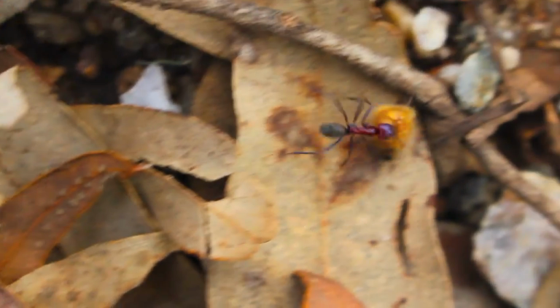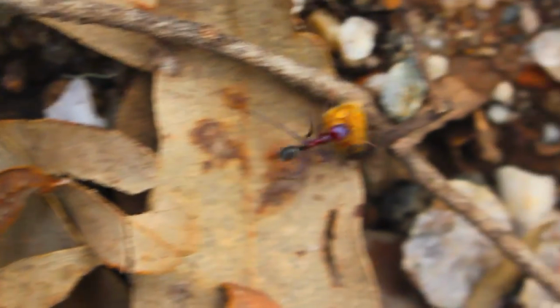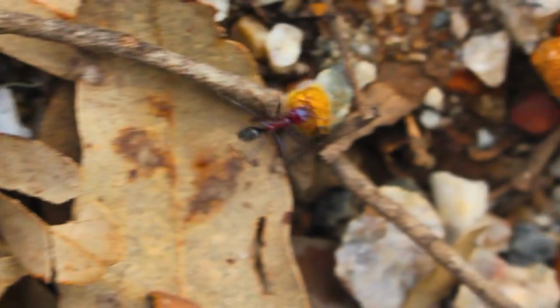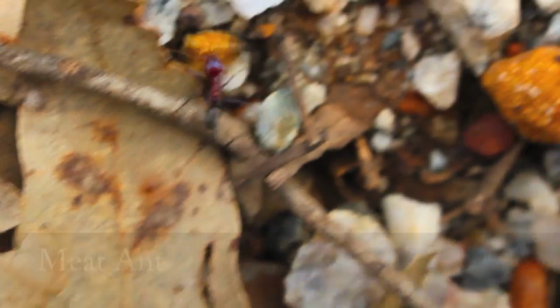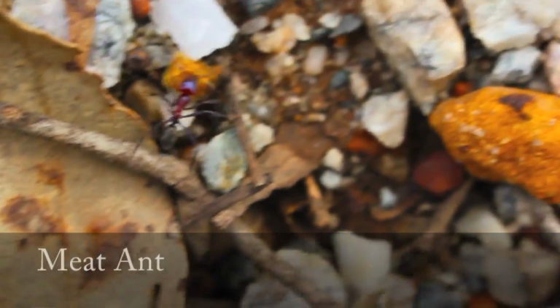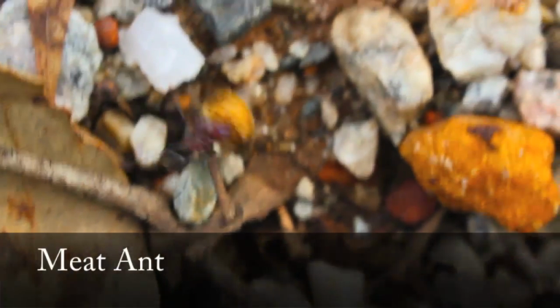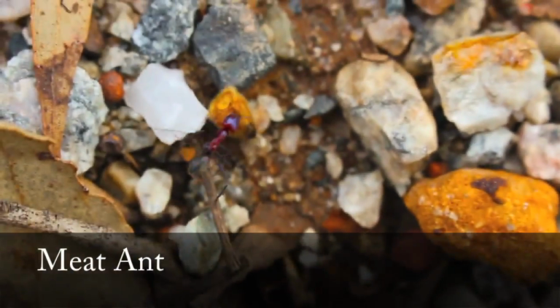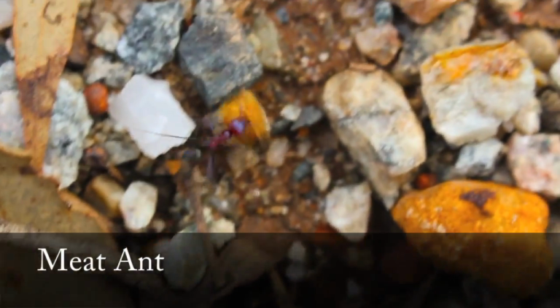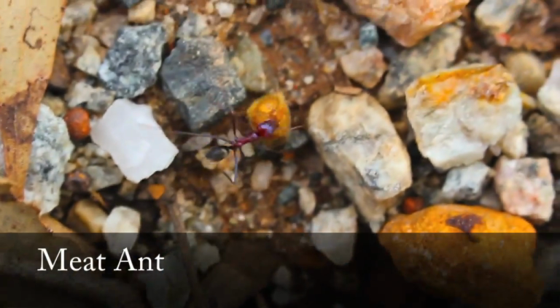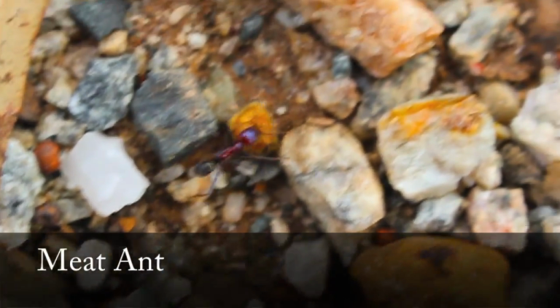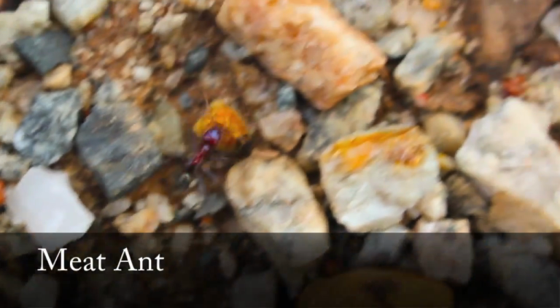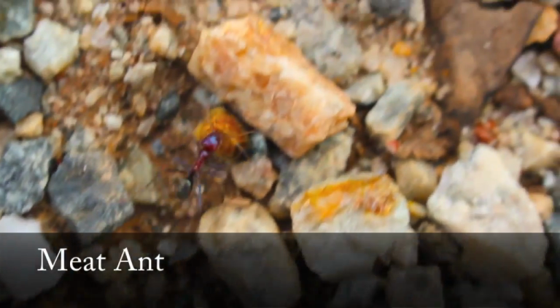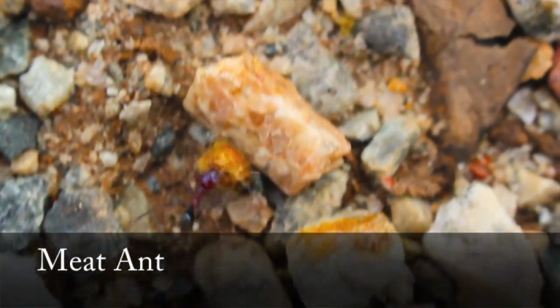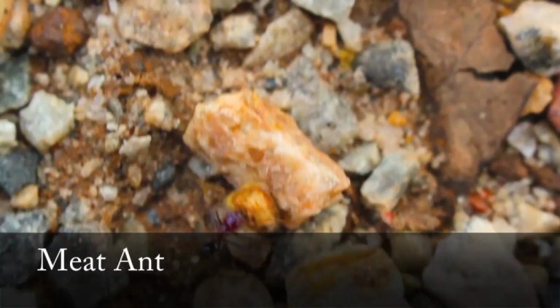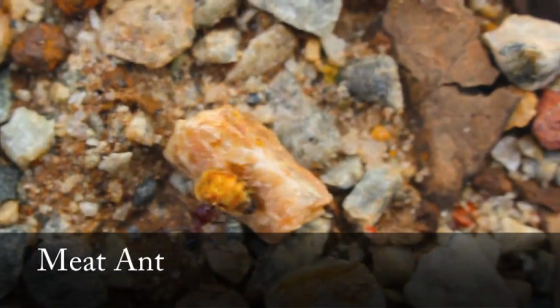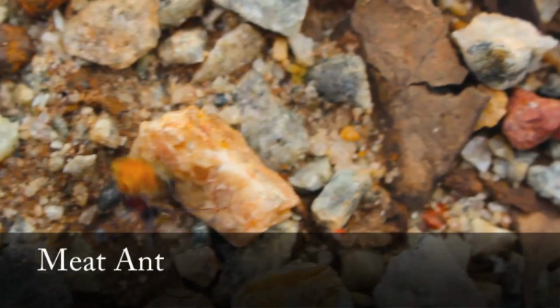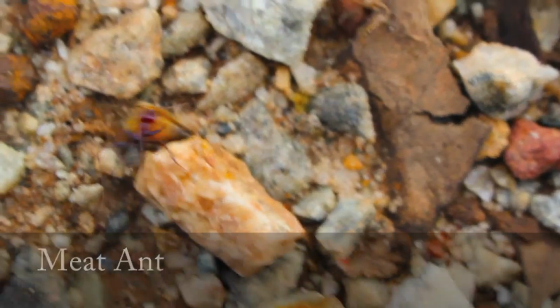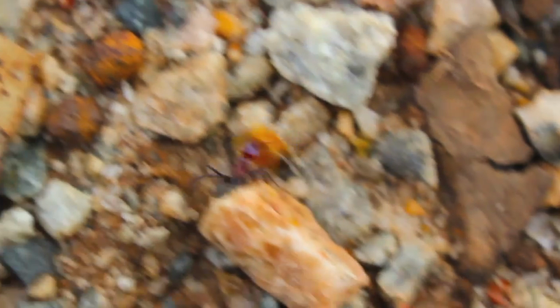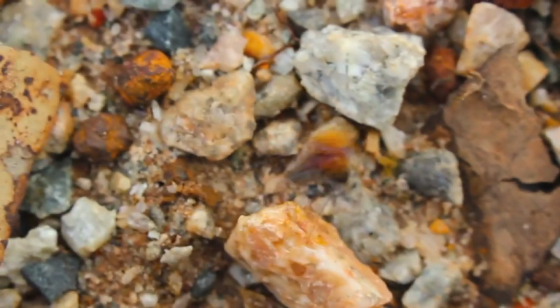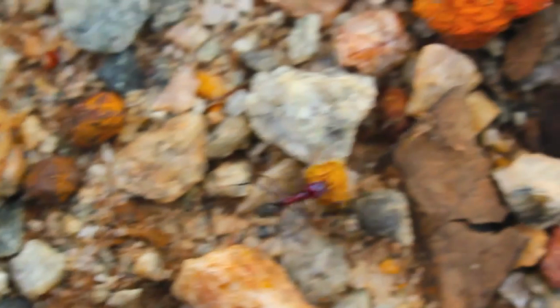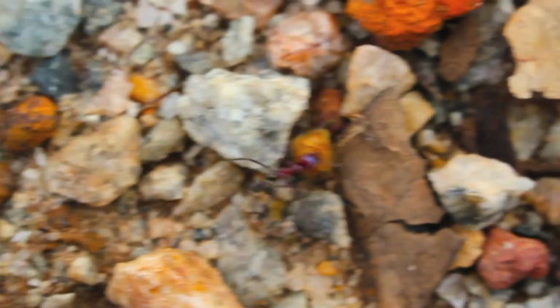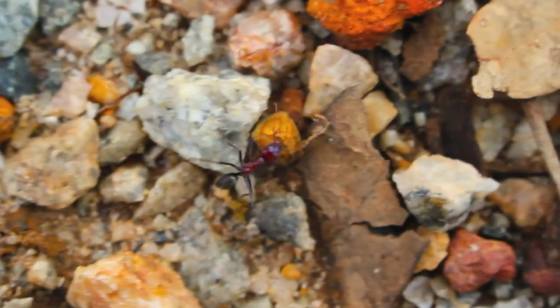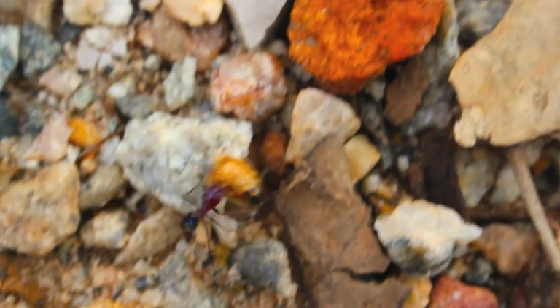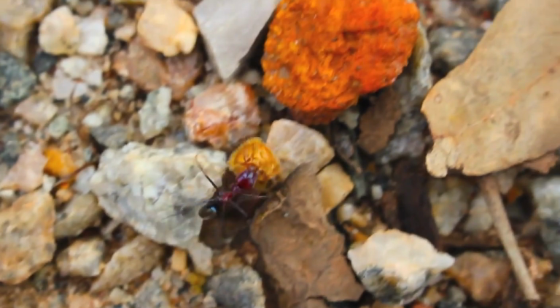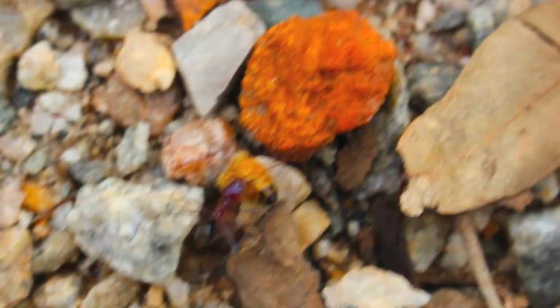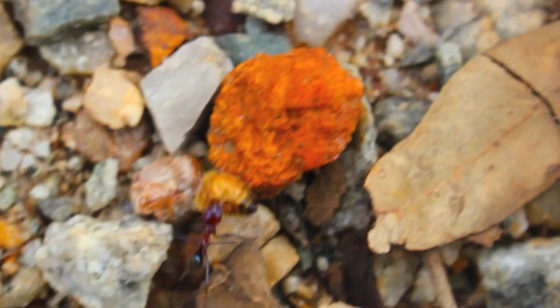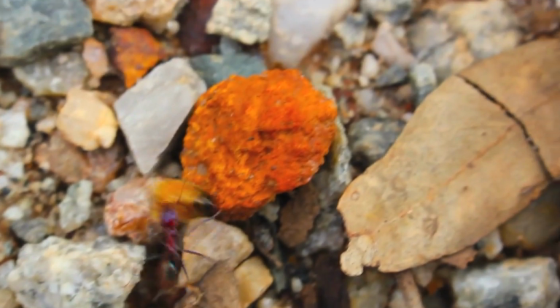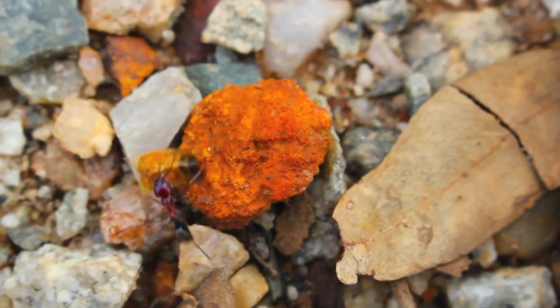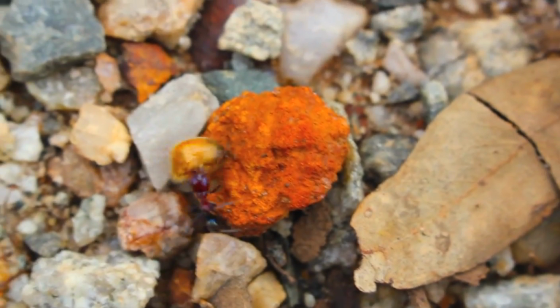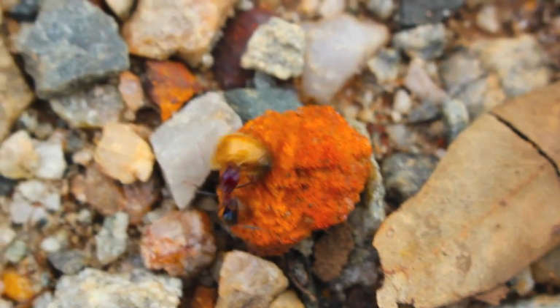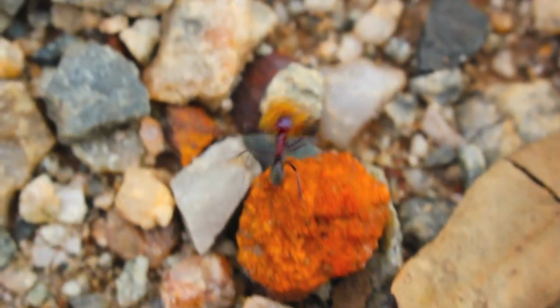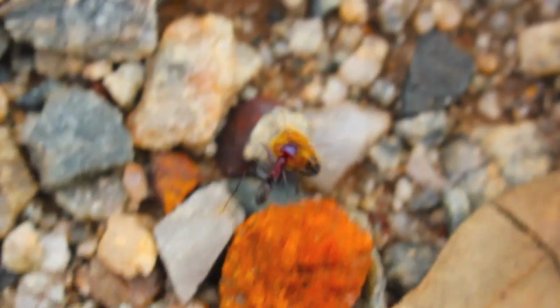Here's a little meat ant and look, he's got the bum of a bee. This is gonna be a little take-home dinner for the rest of his family.